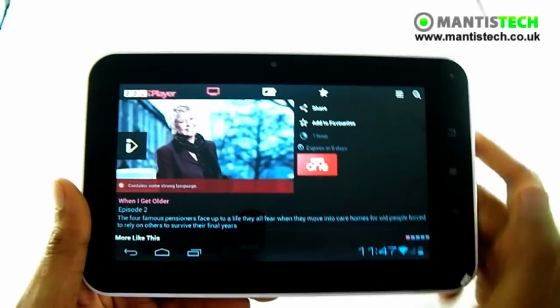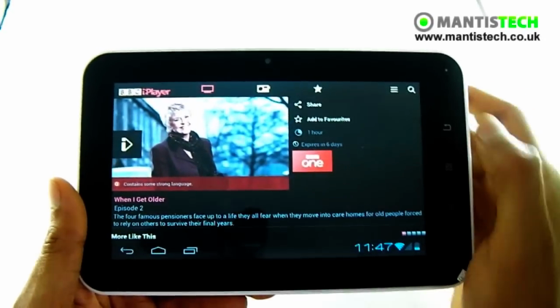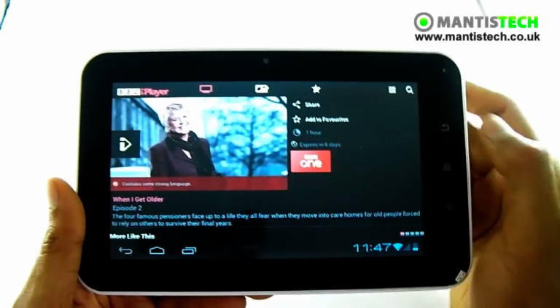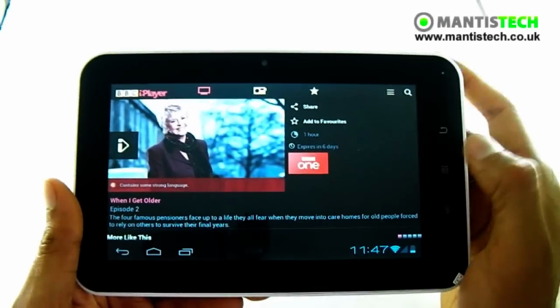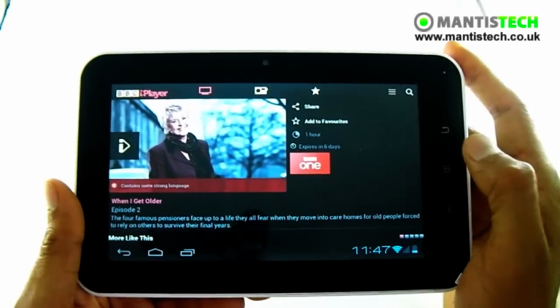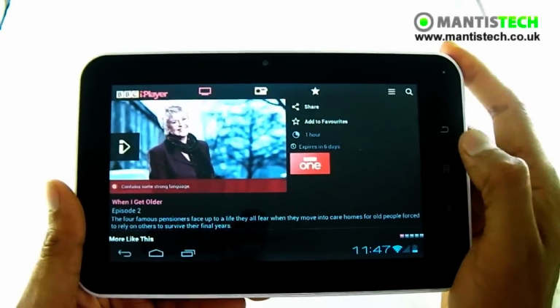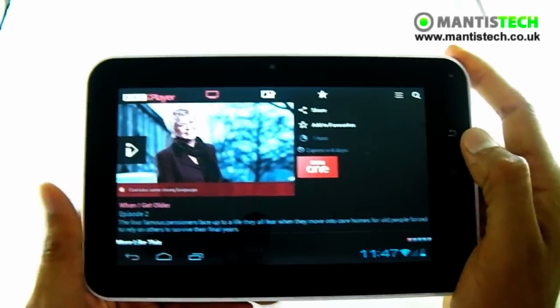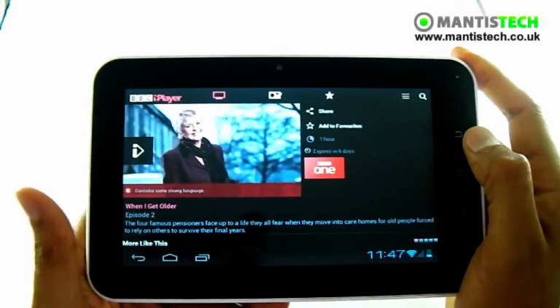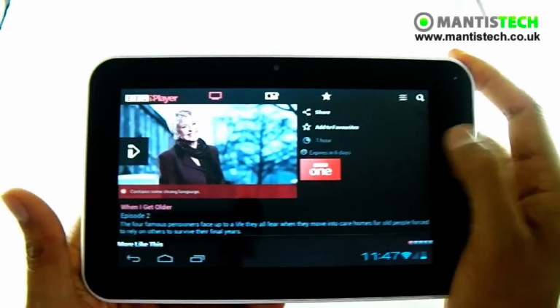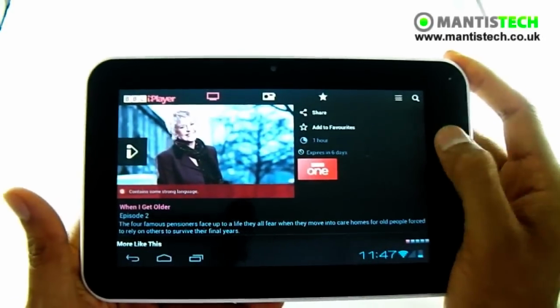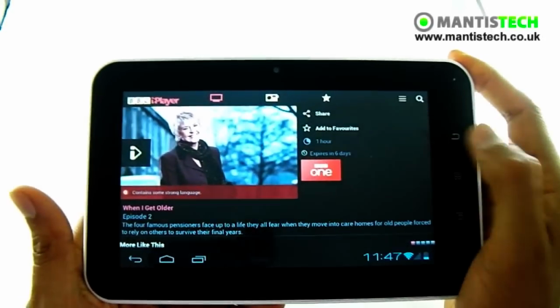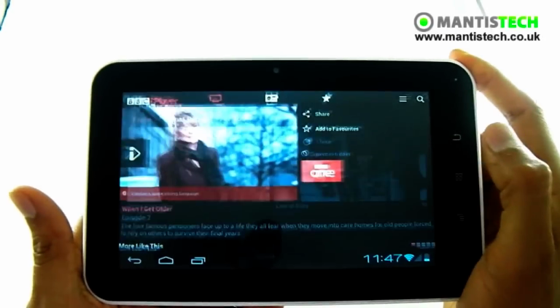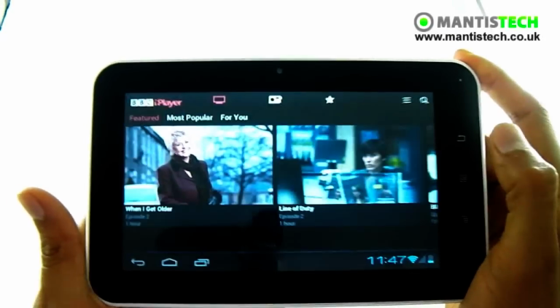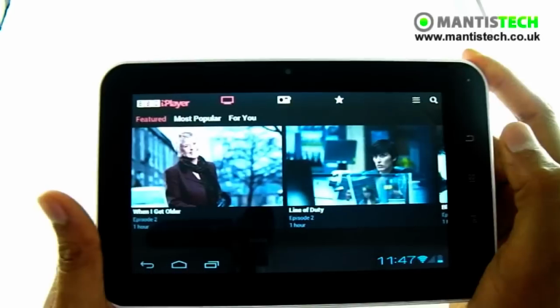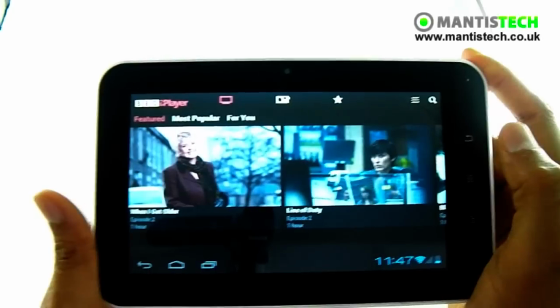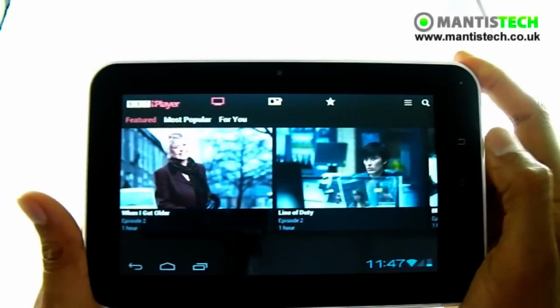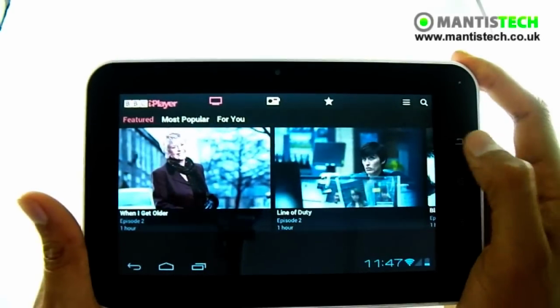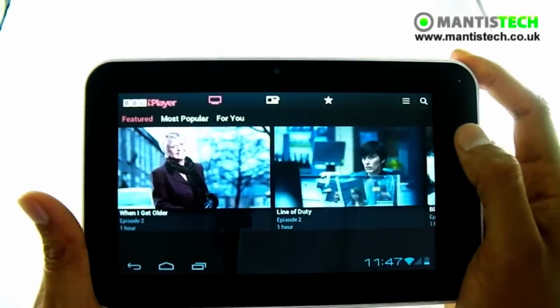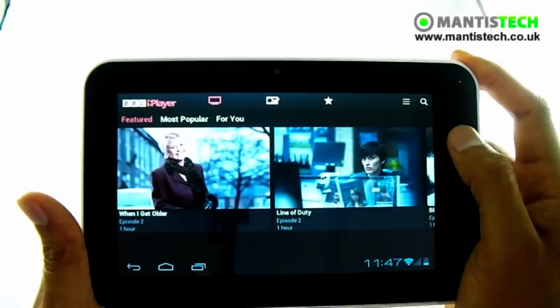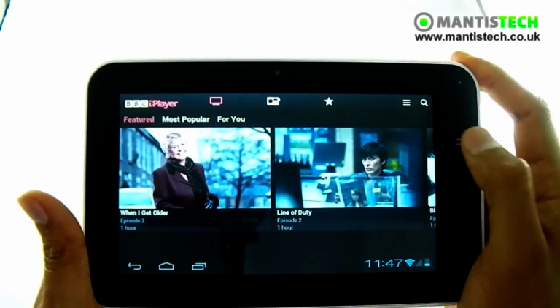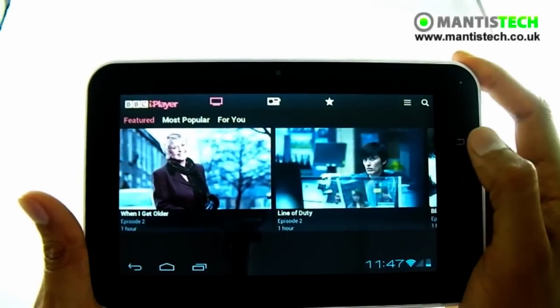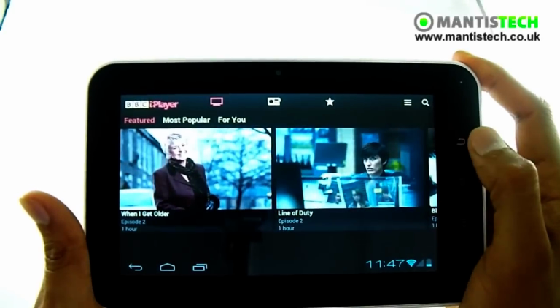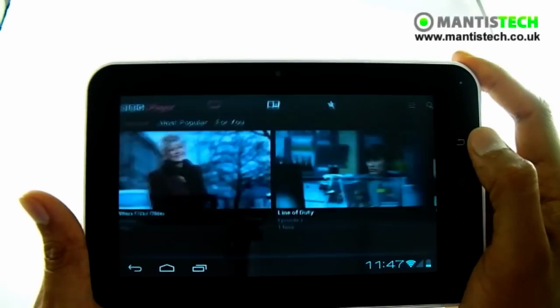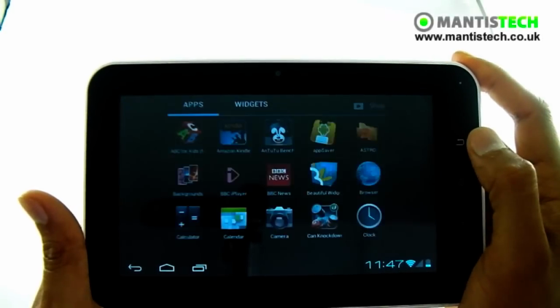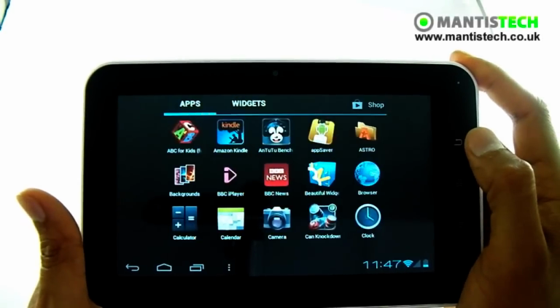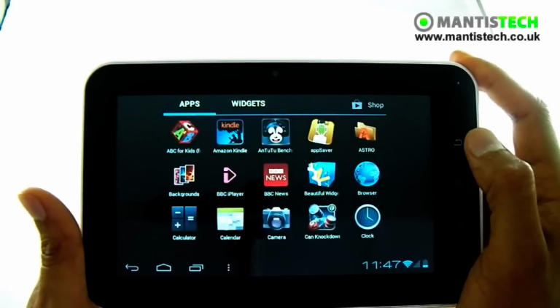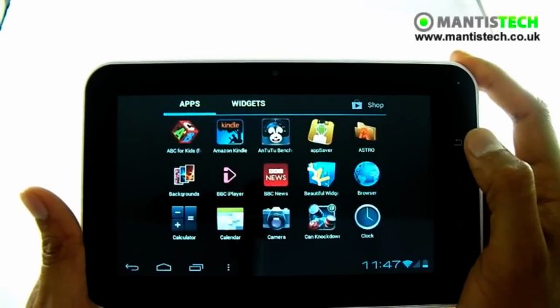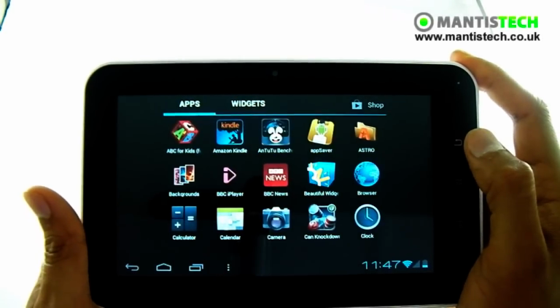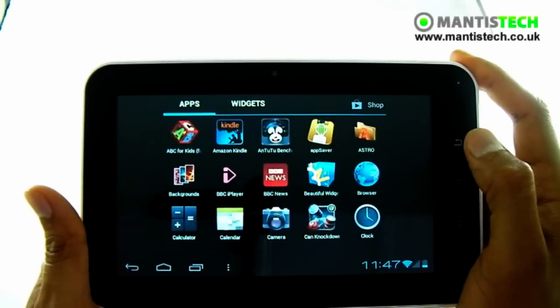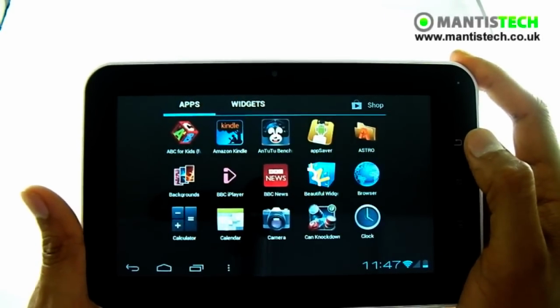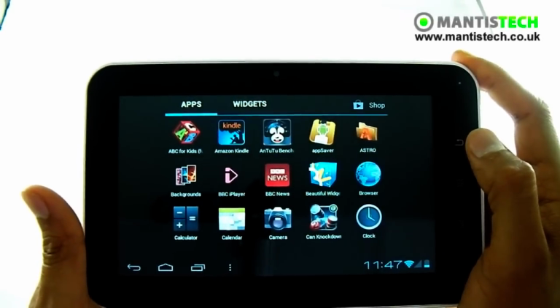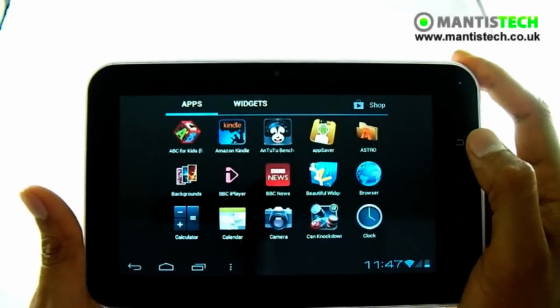There you have the iPlayer — having iPlayer is just wonderful.